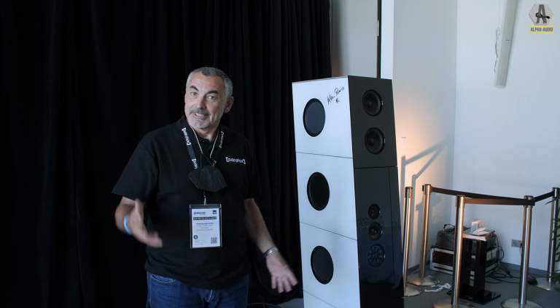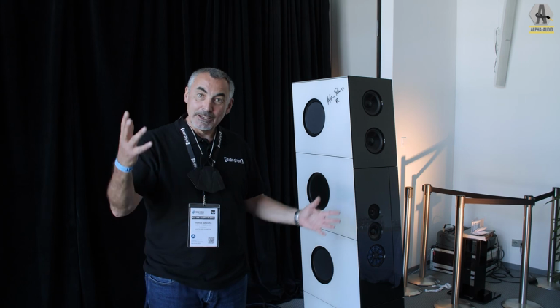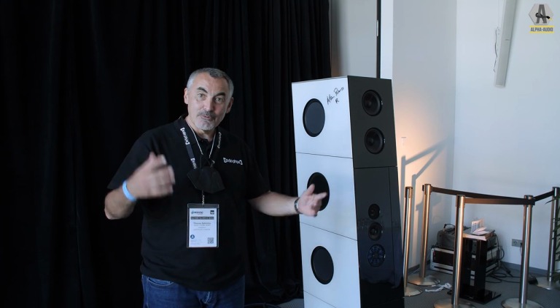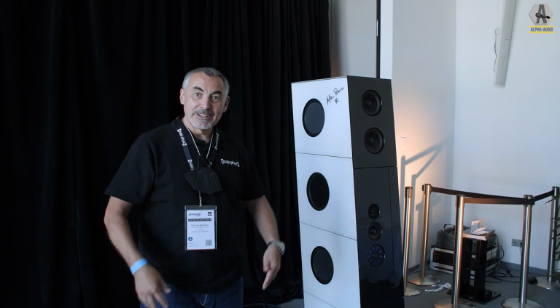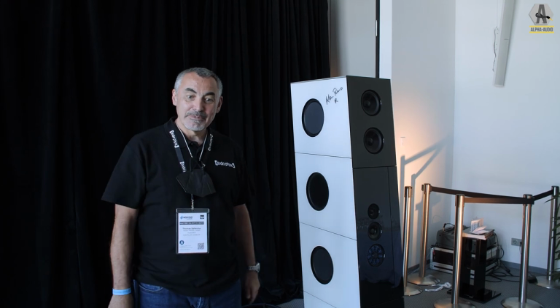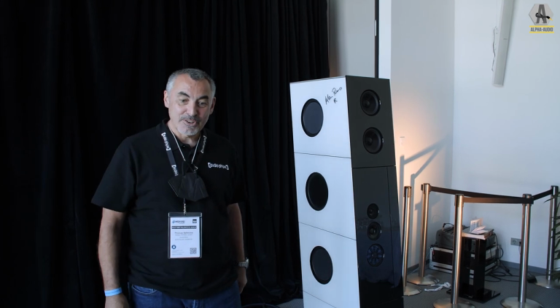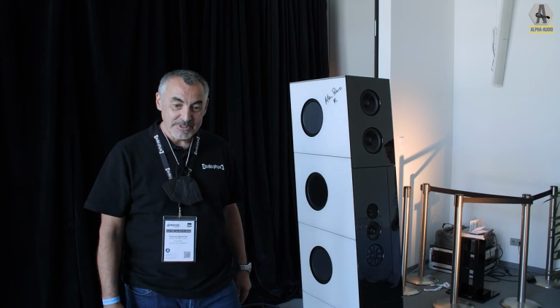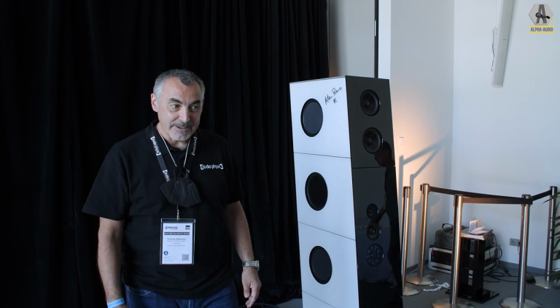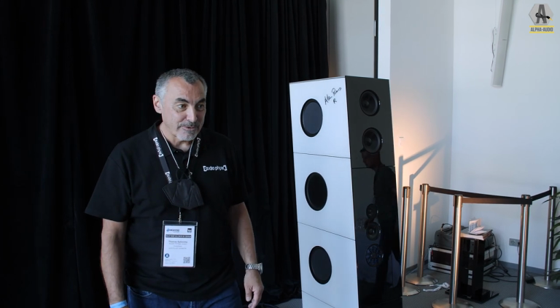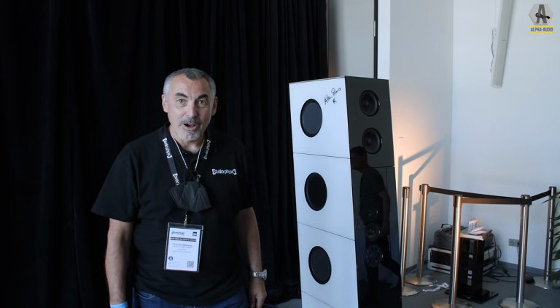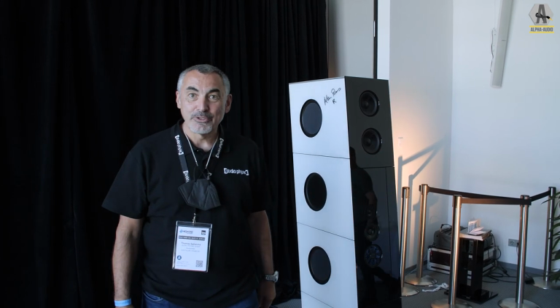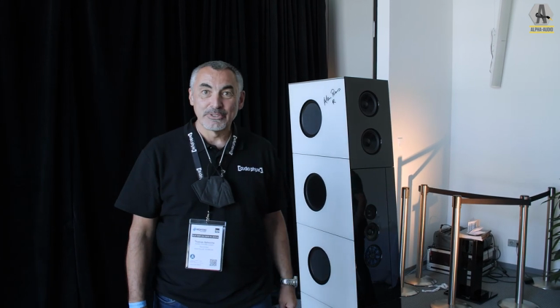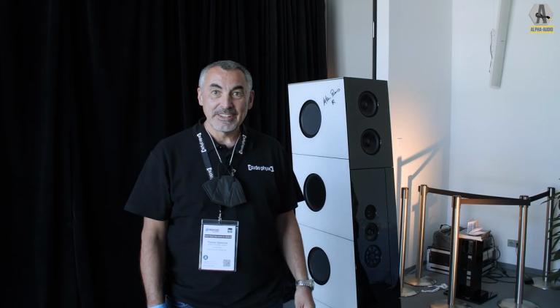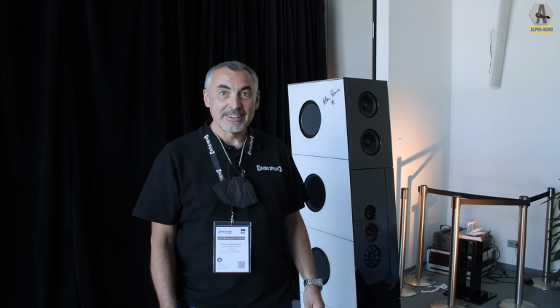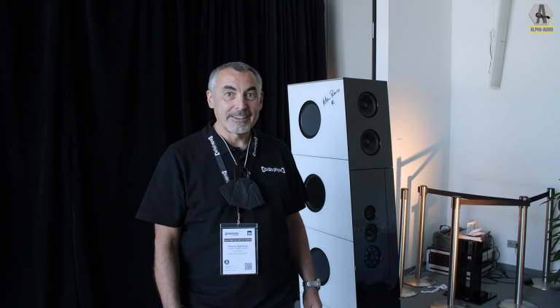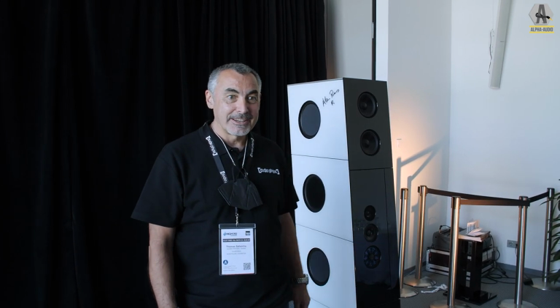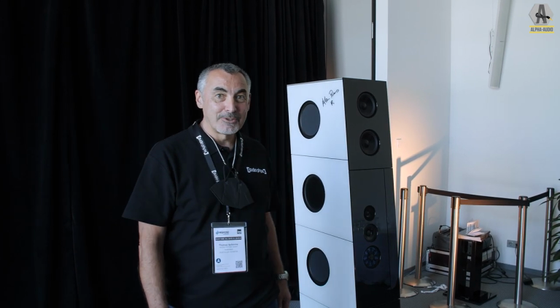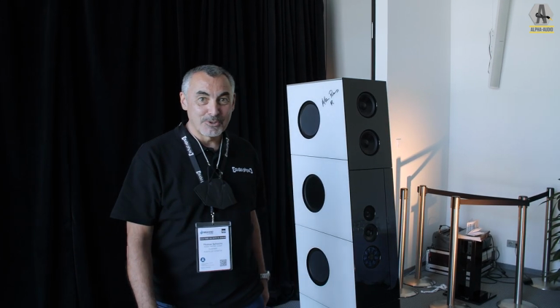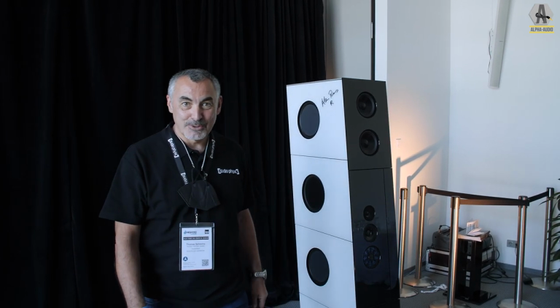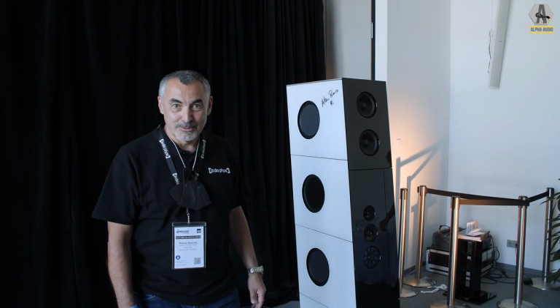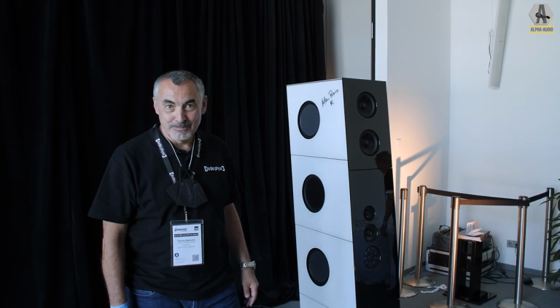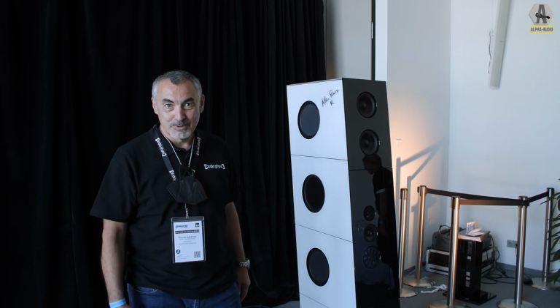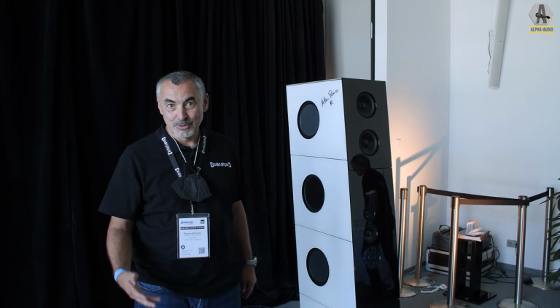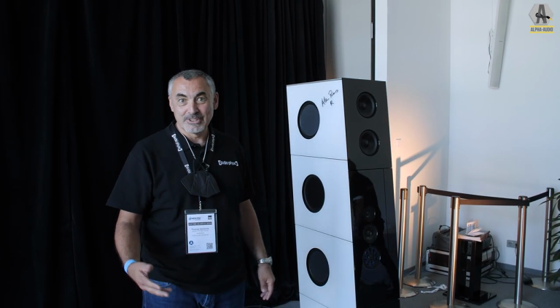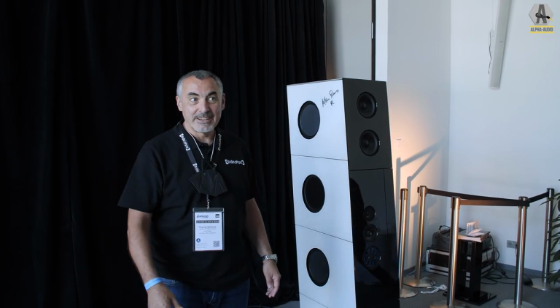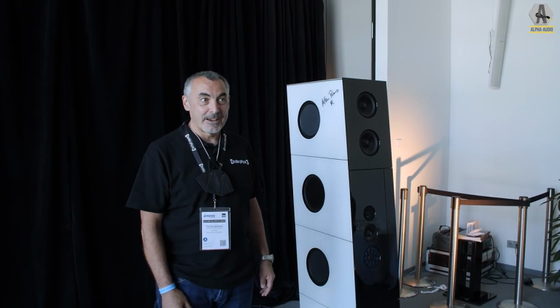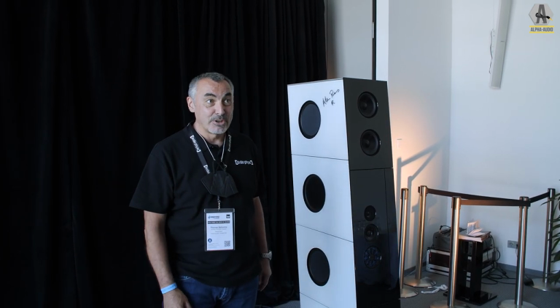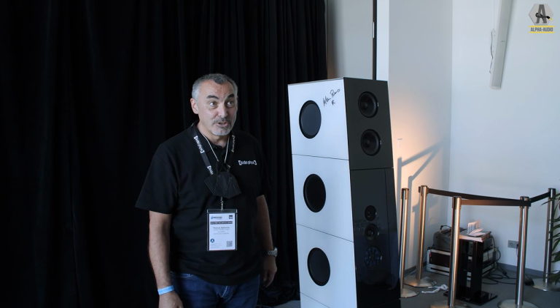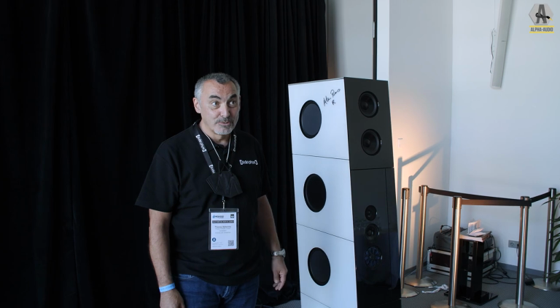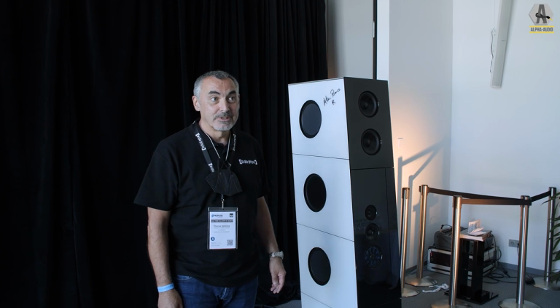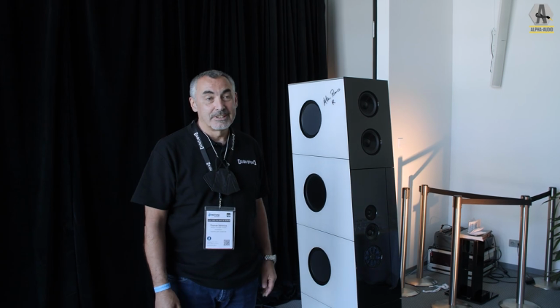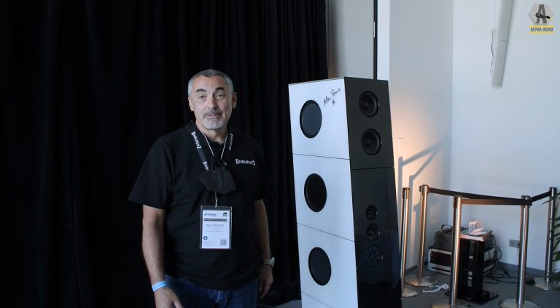Hello, my name is Thomas. I'm from Audi Physique and I introduce to you today our new Medeos.